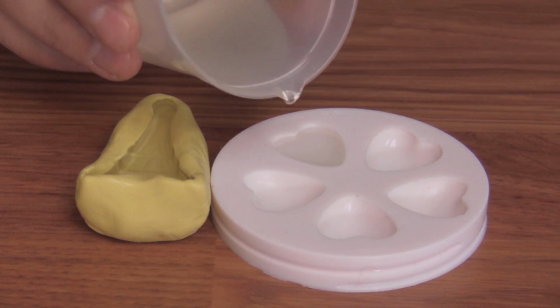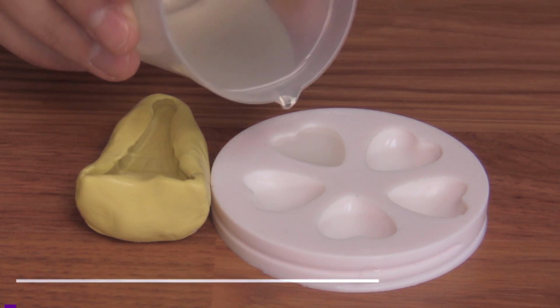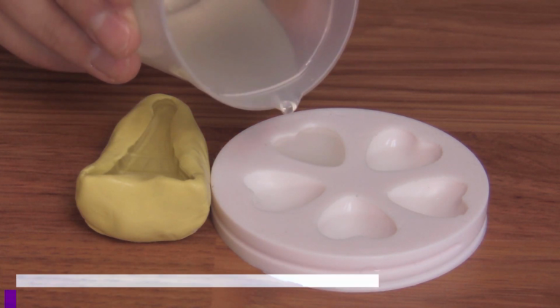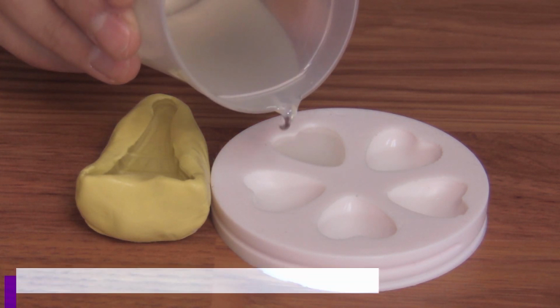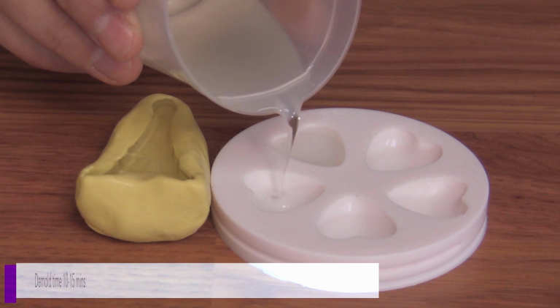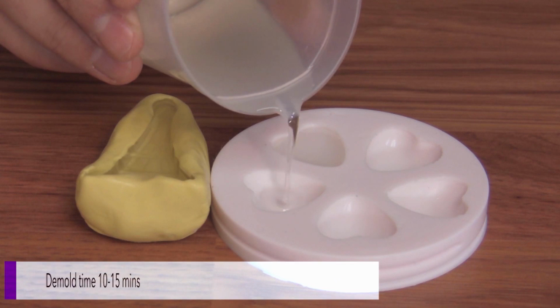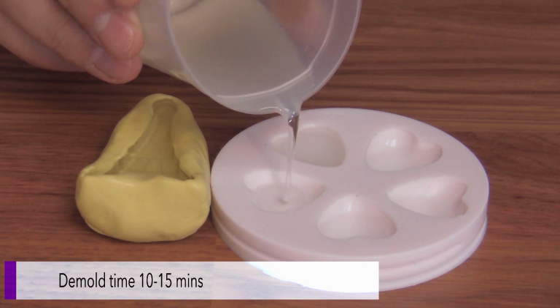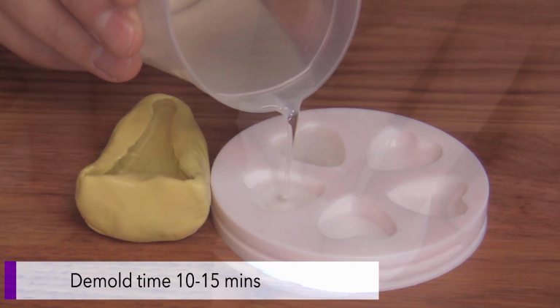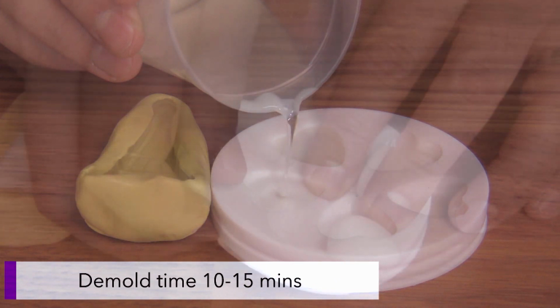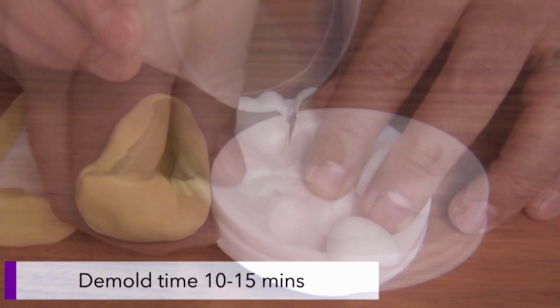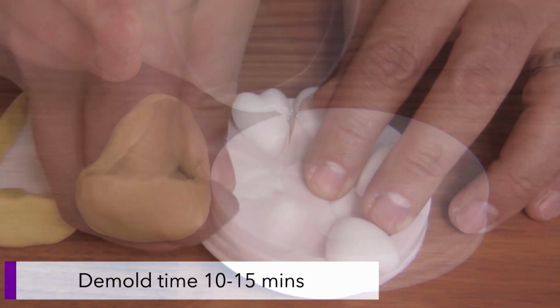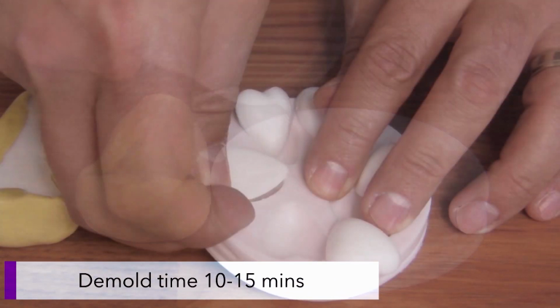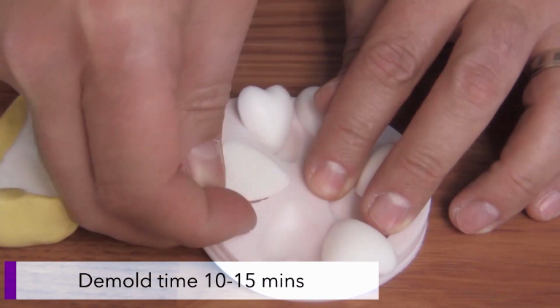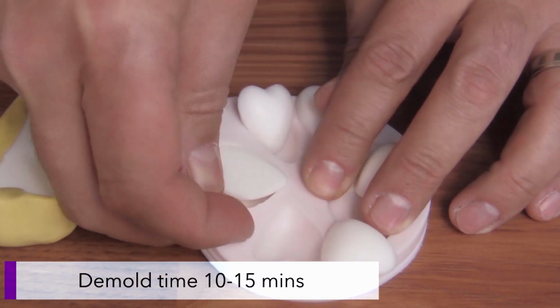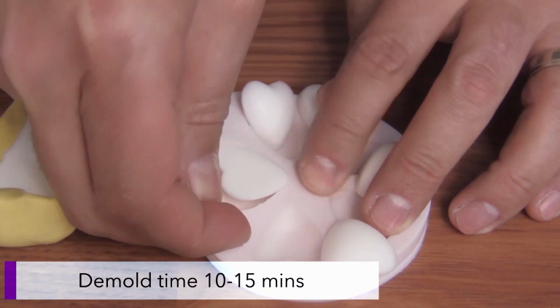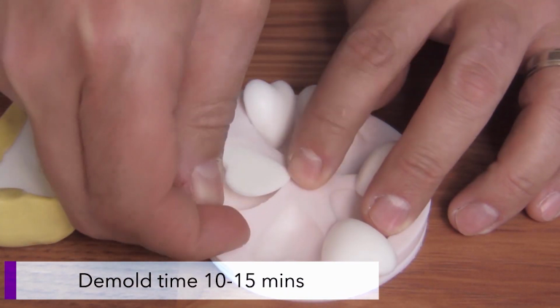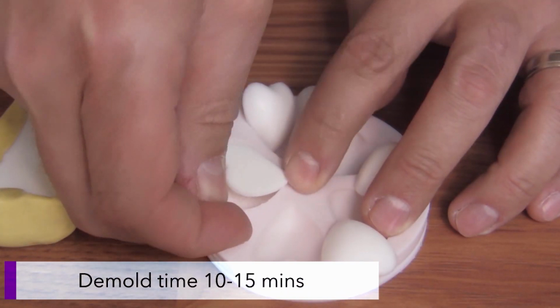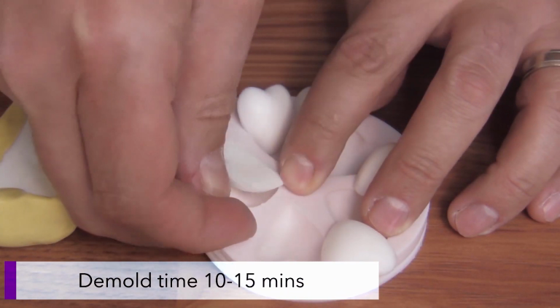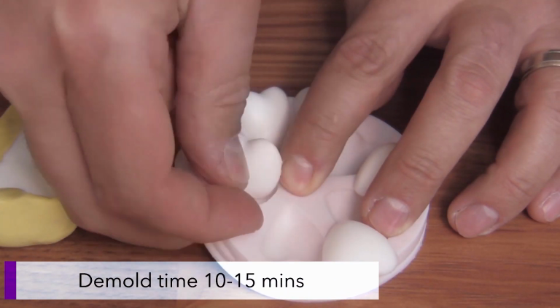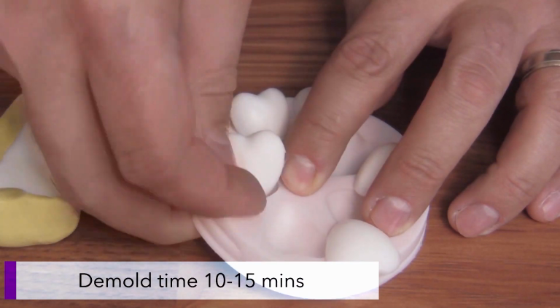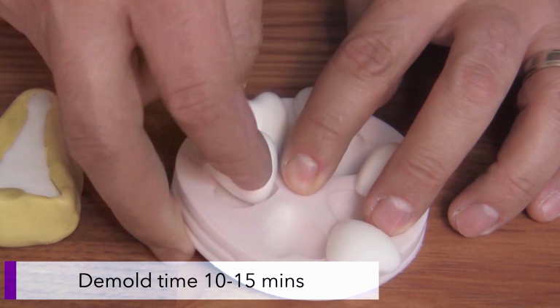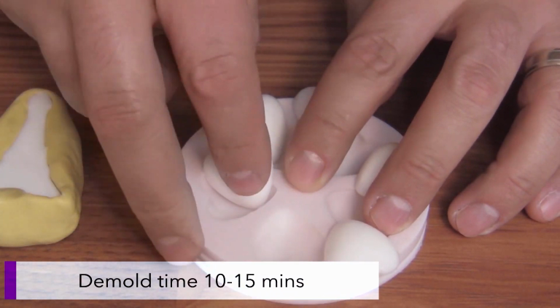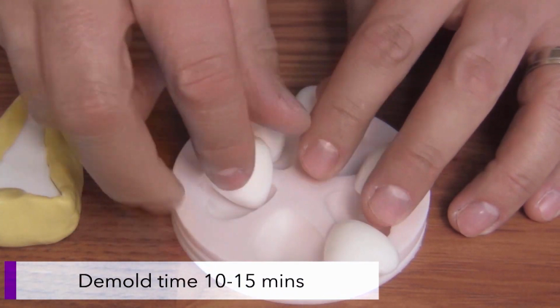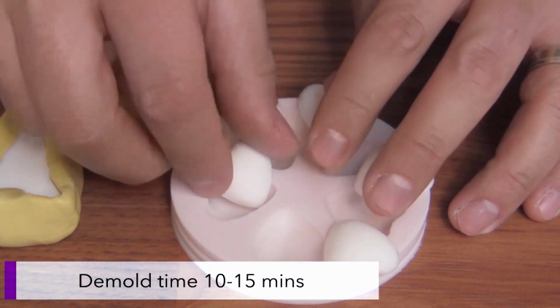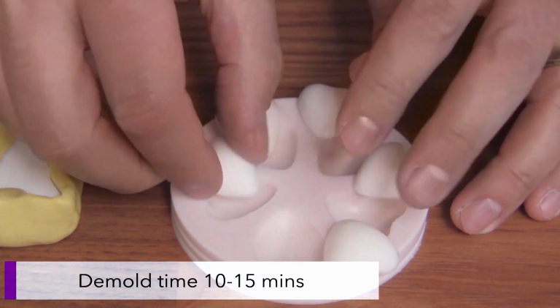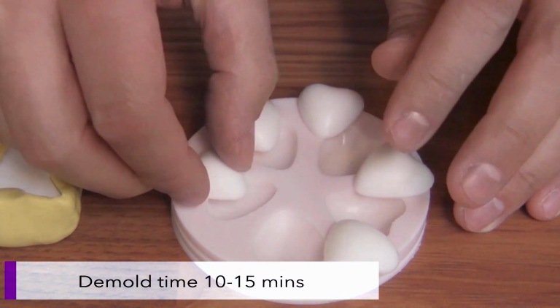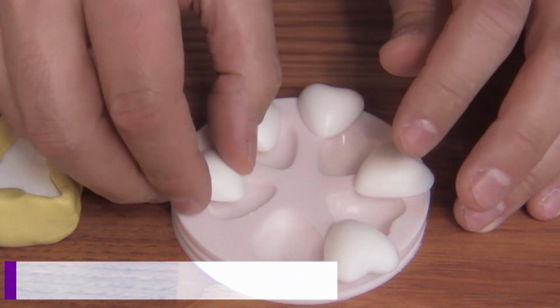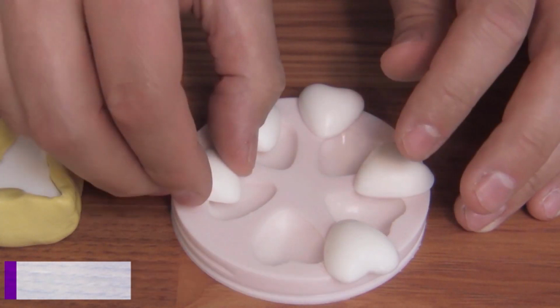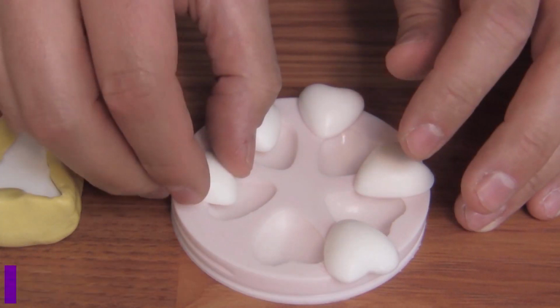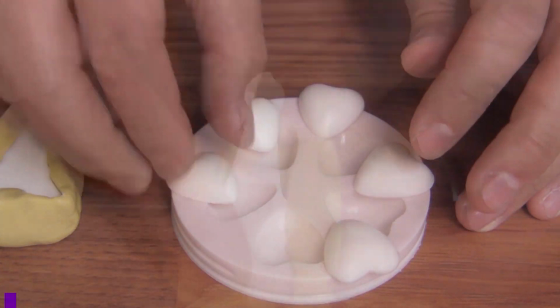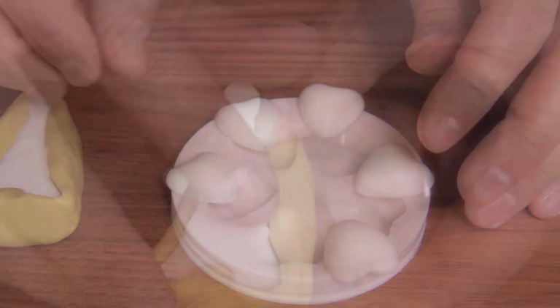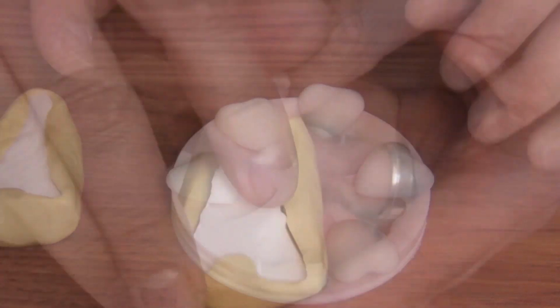Once cured in approximately 10 to 15 minutes, you can flex the molds and remove your new cast pieces.